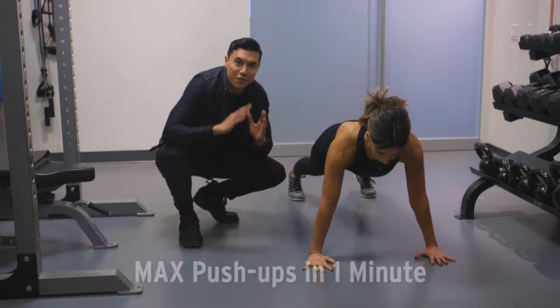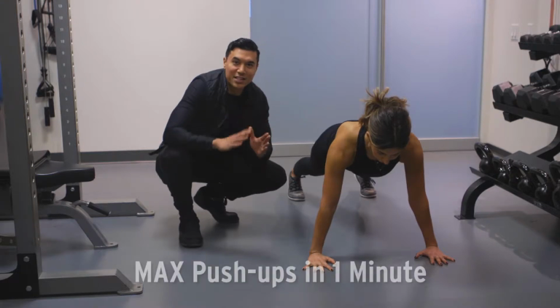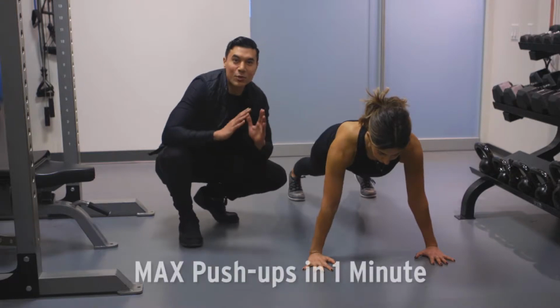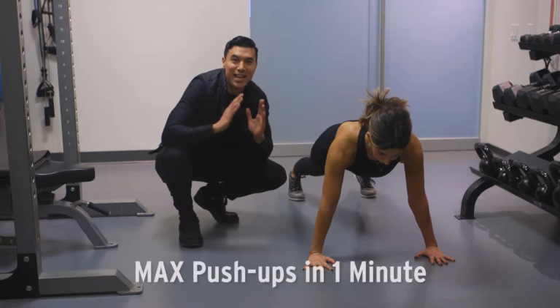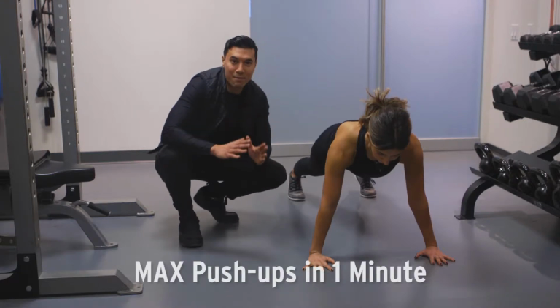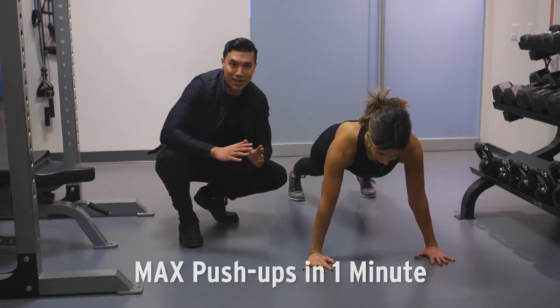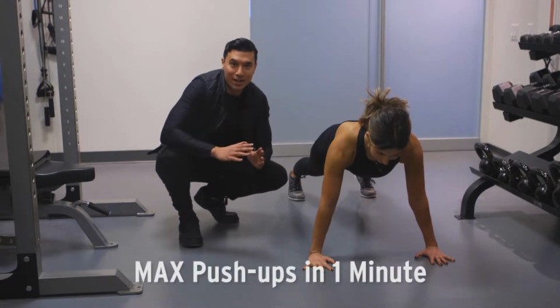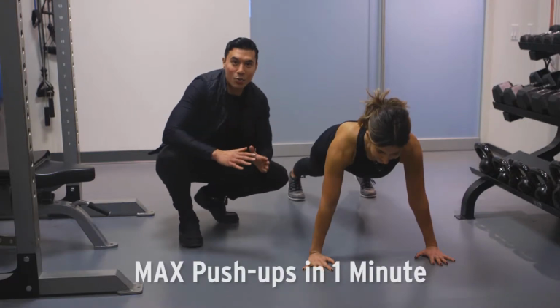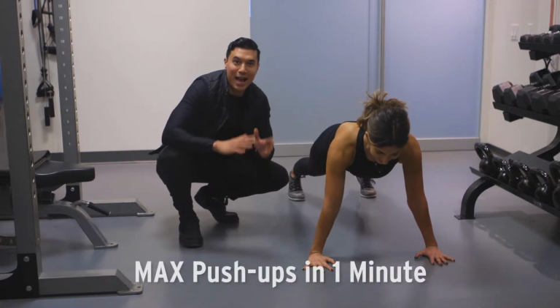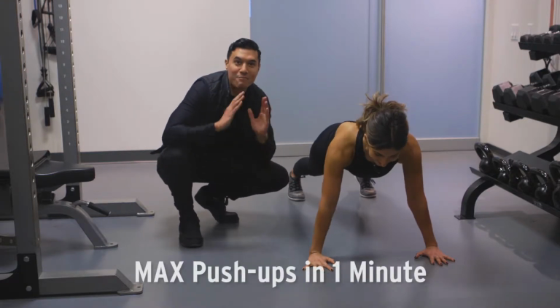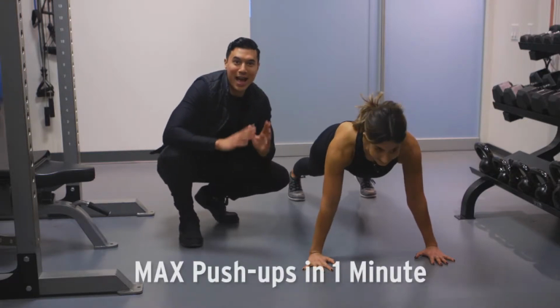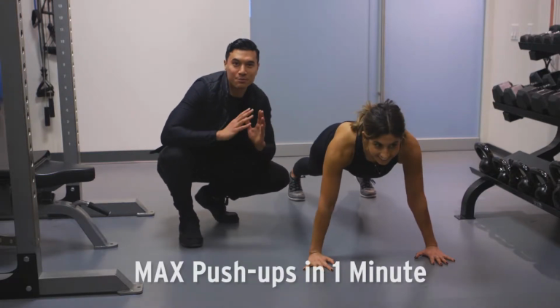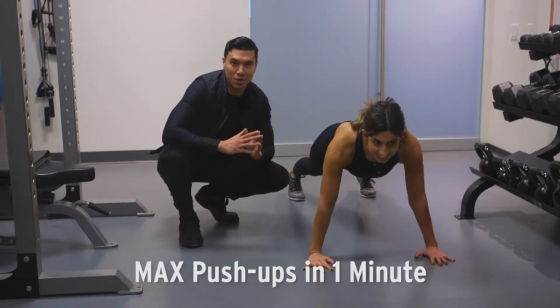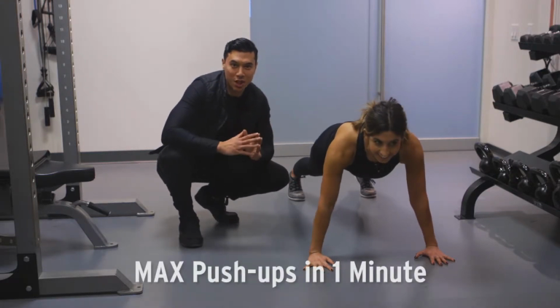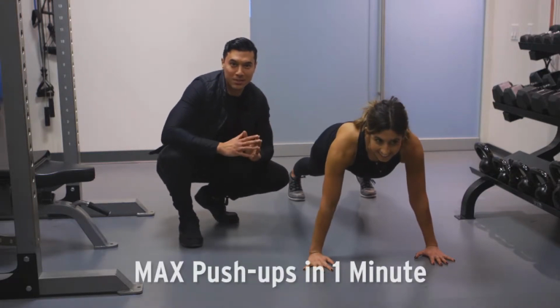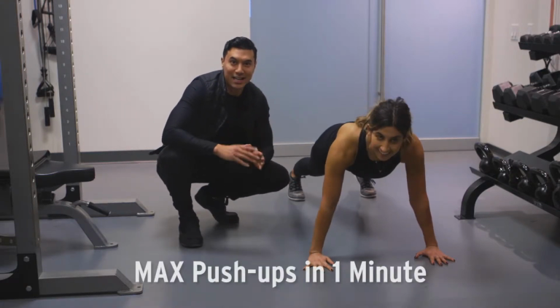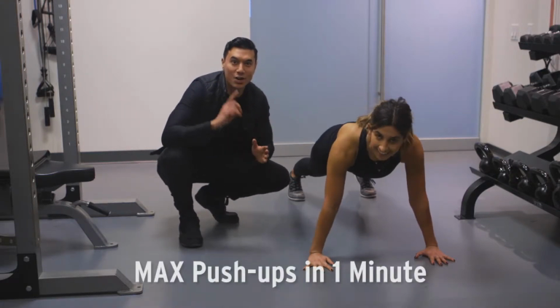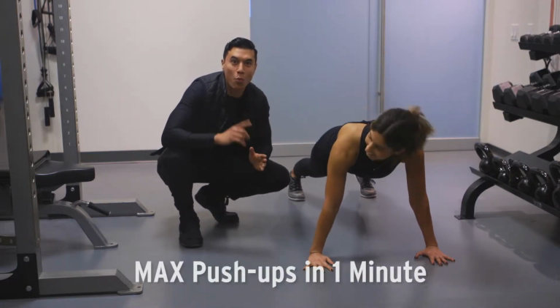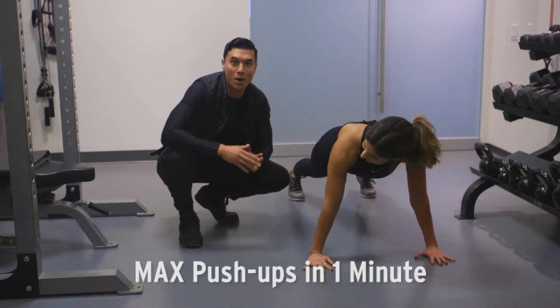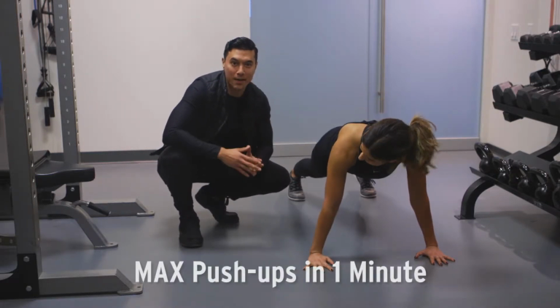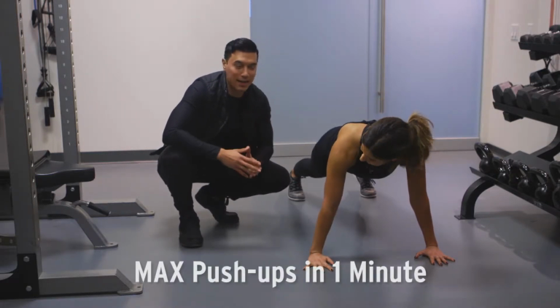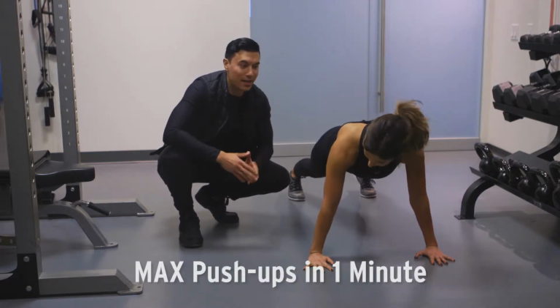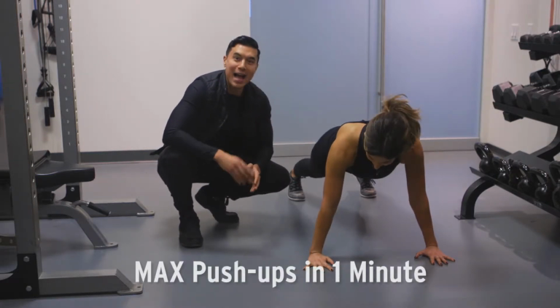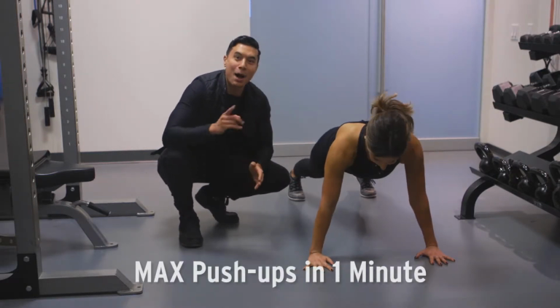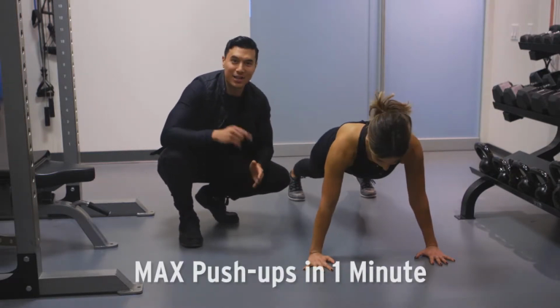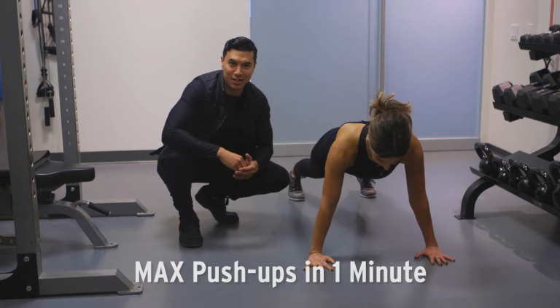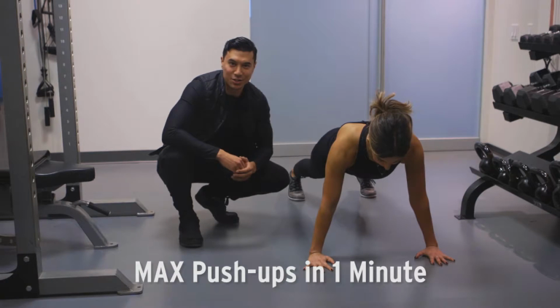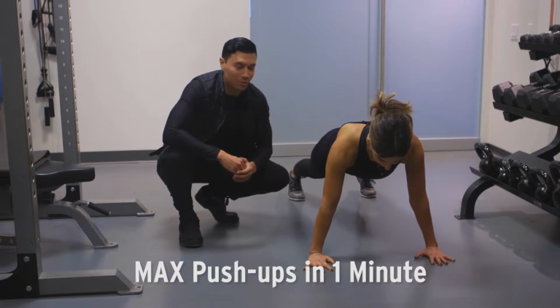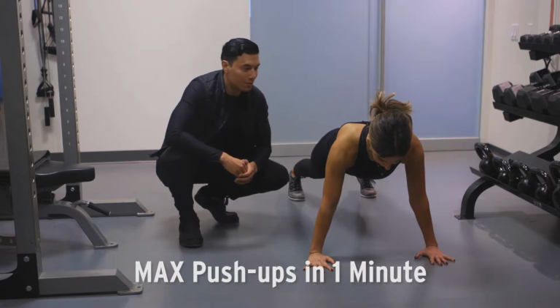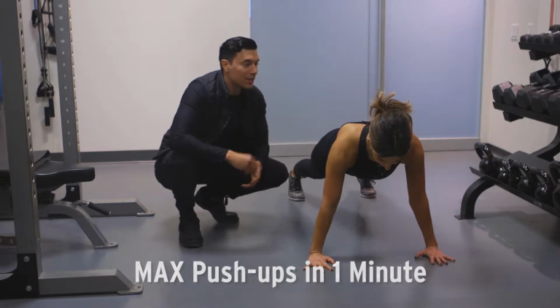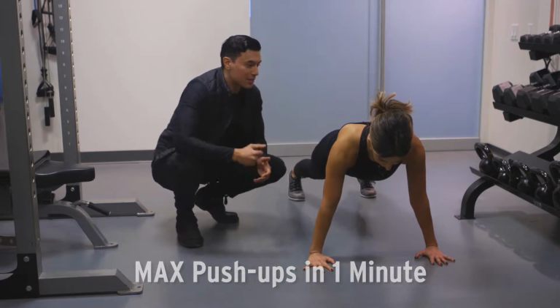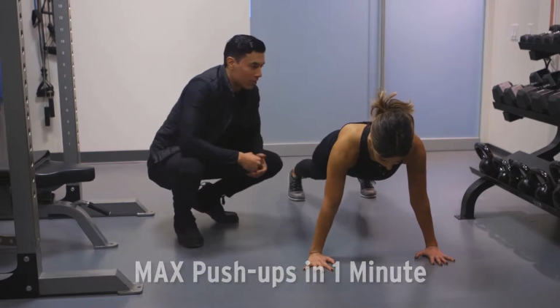For this week's EPIC, we have max push-ups in under one minute. How many can you do? Let's go.